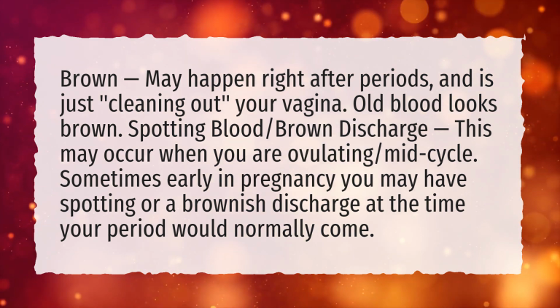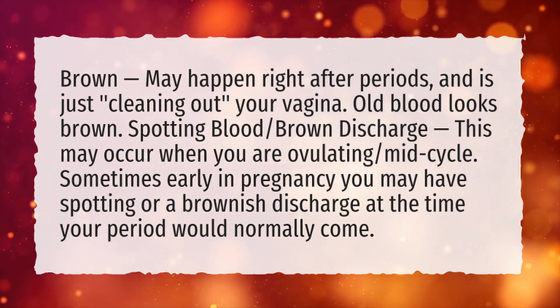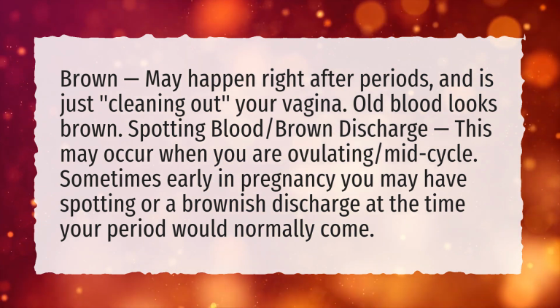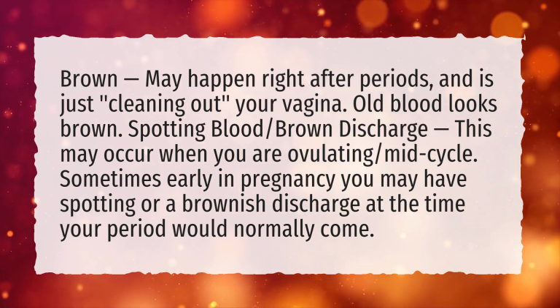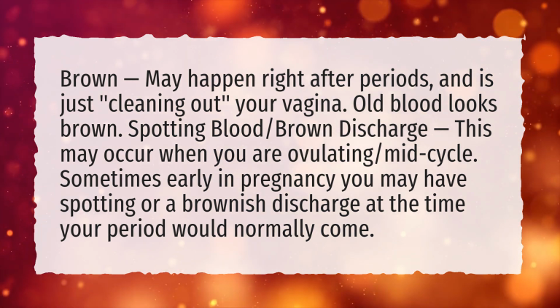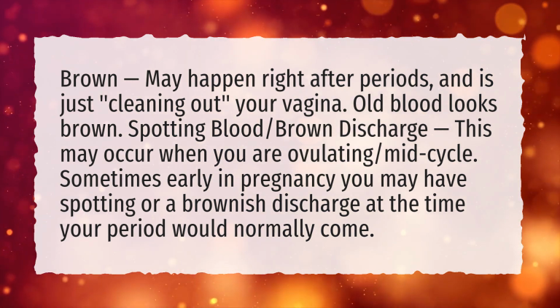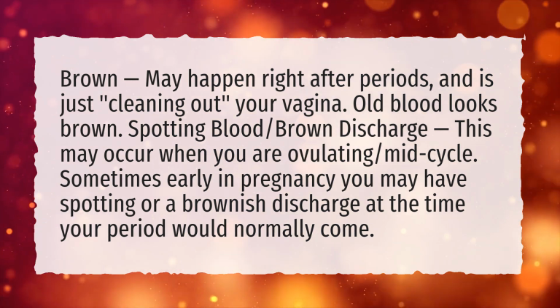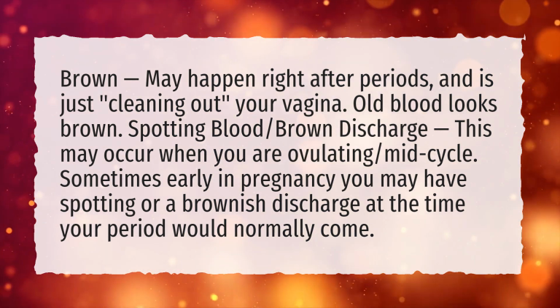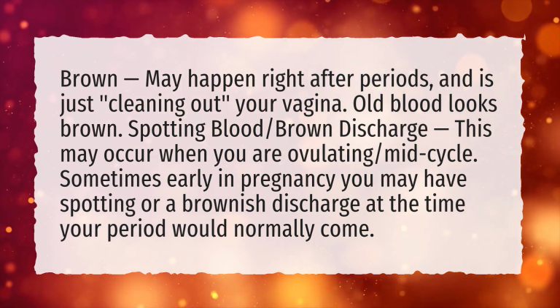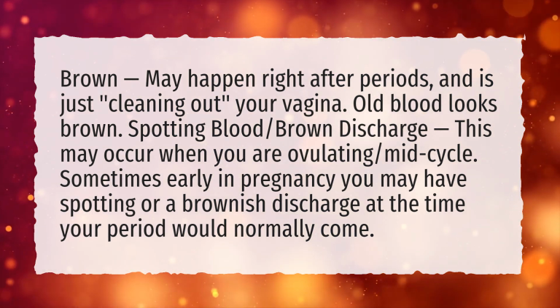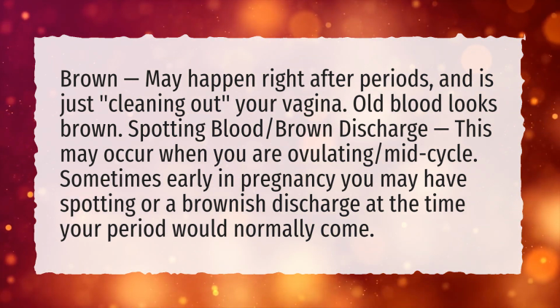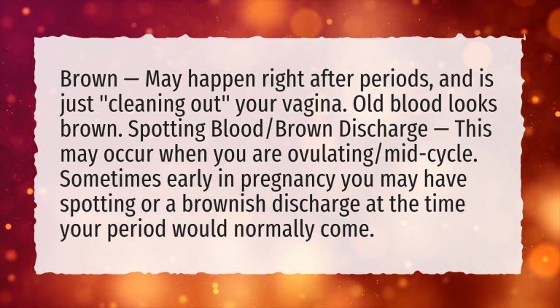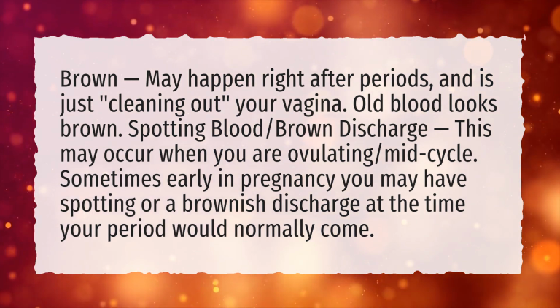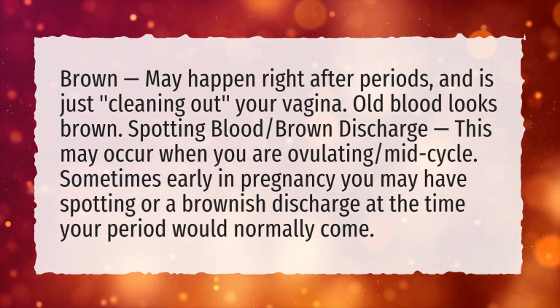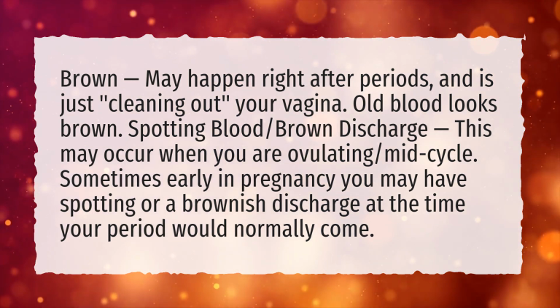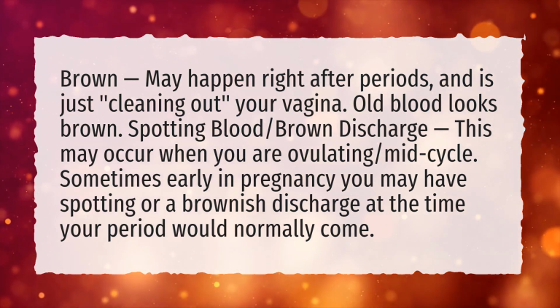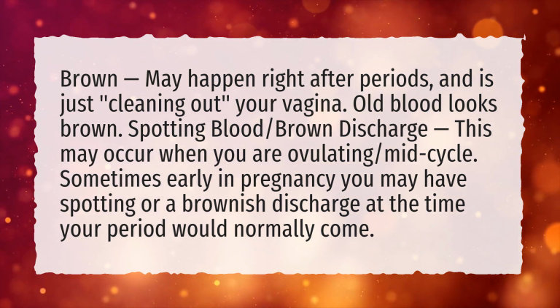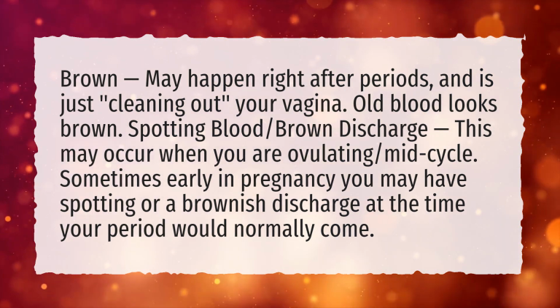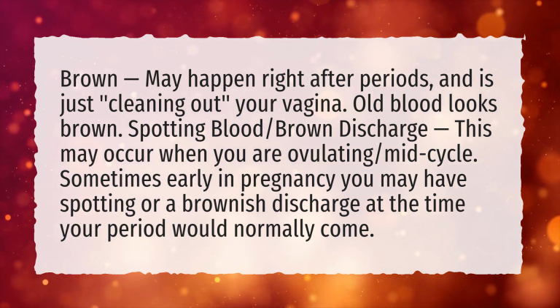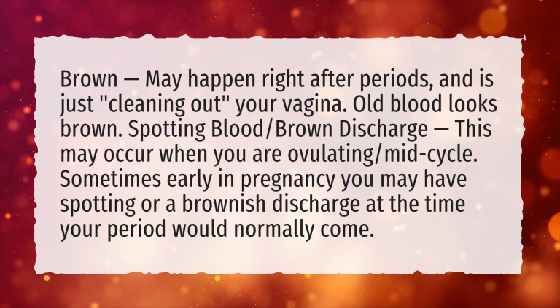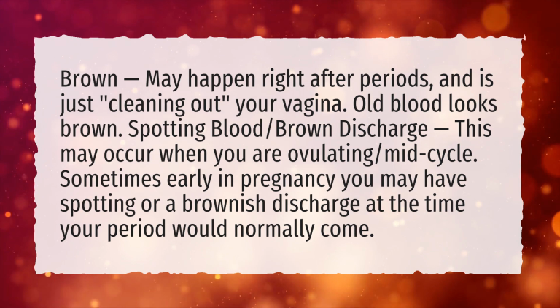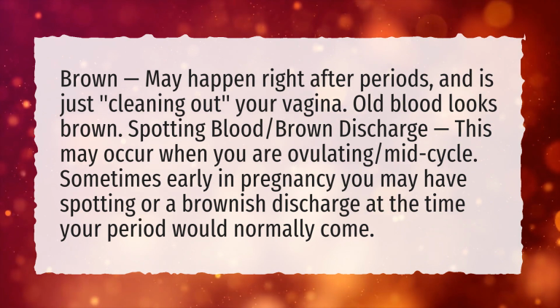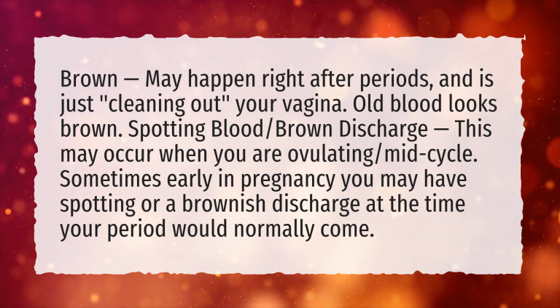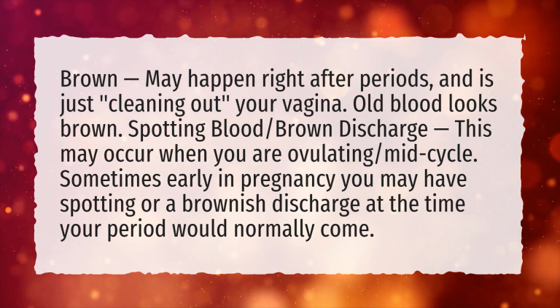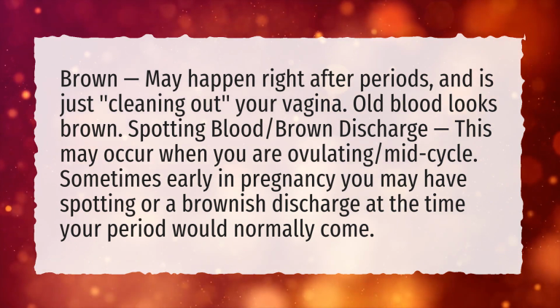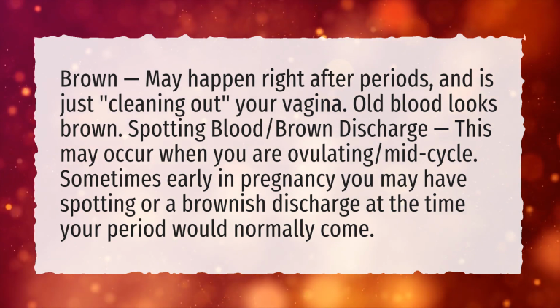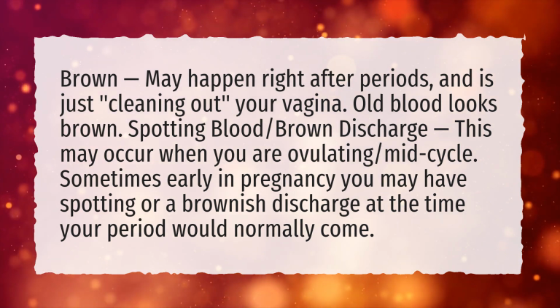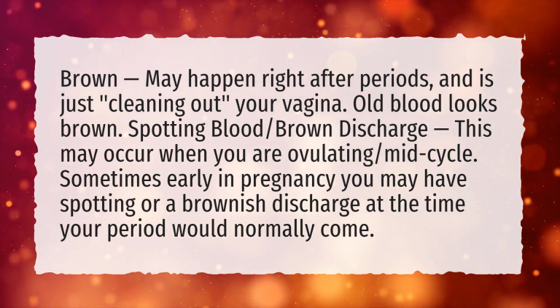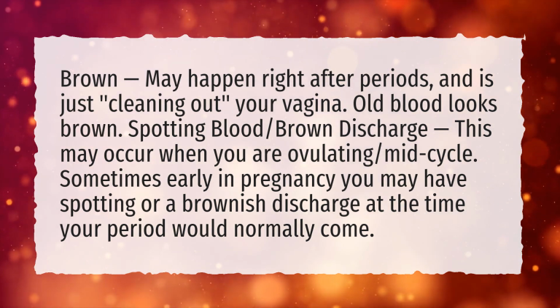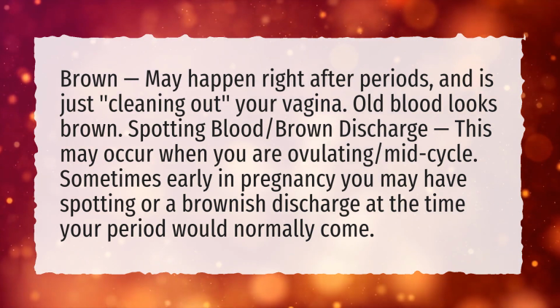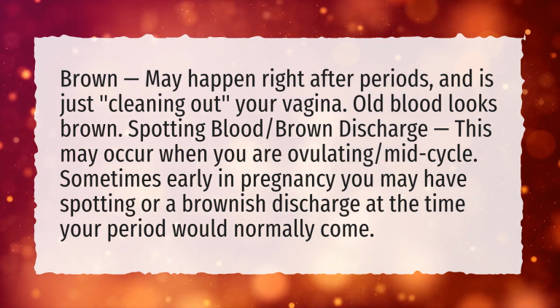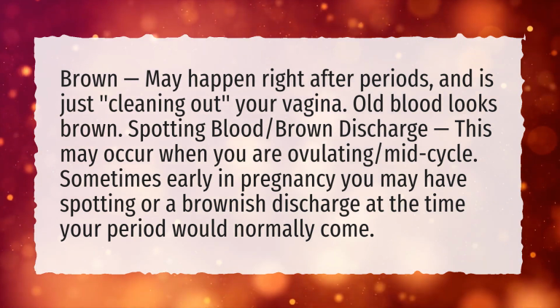Sometimes early in pregnancy you may have spotting or a brownish discharge at the time your period would normally come.